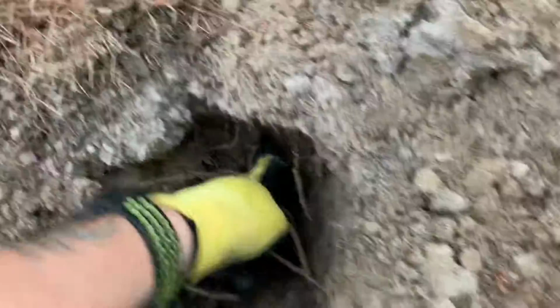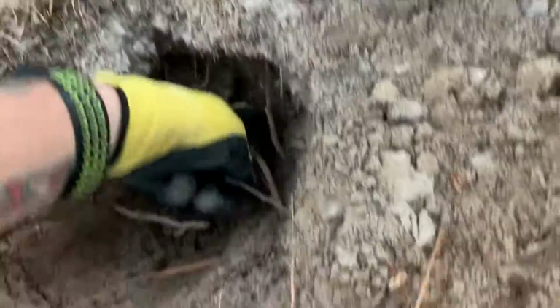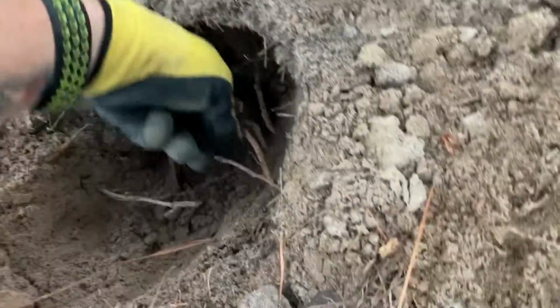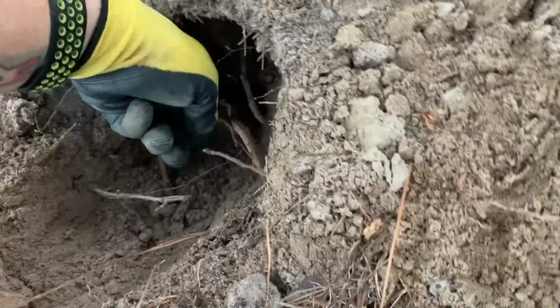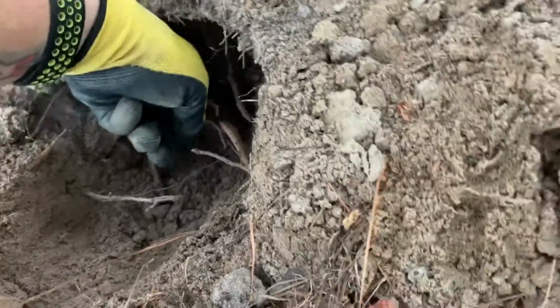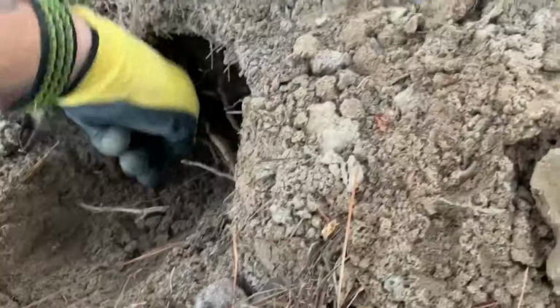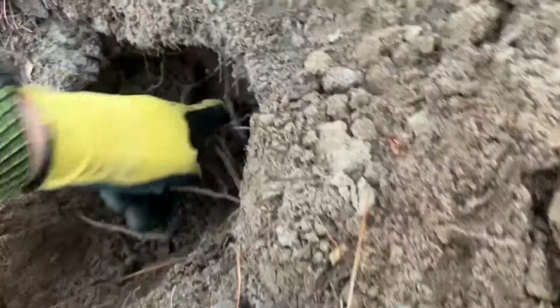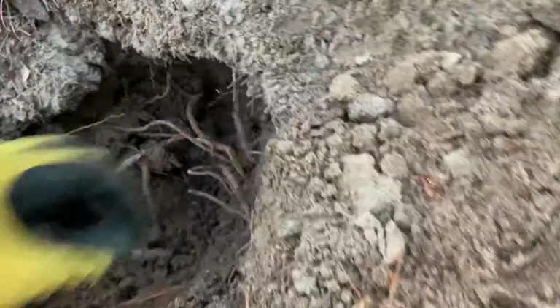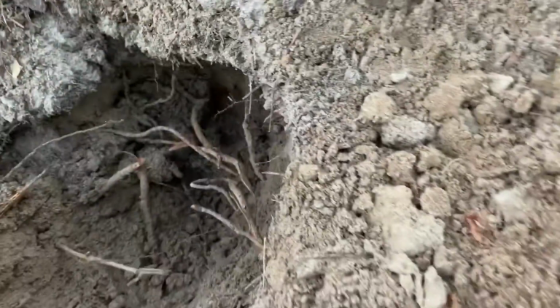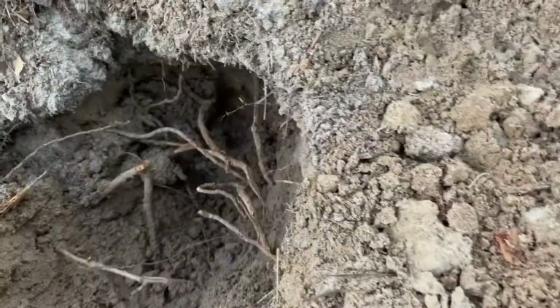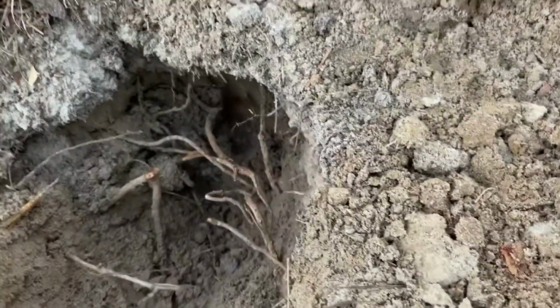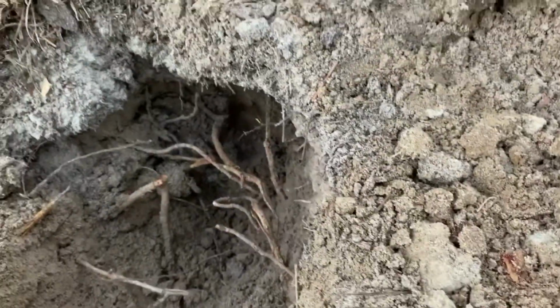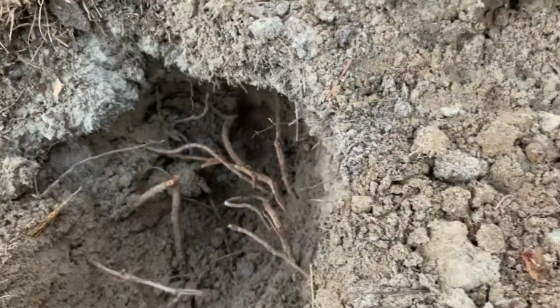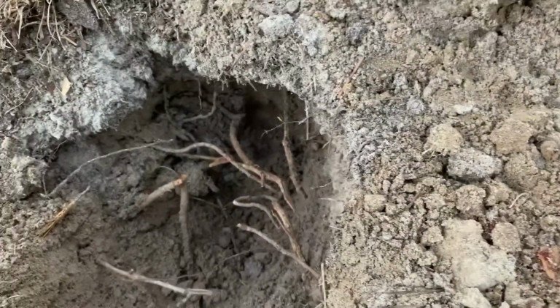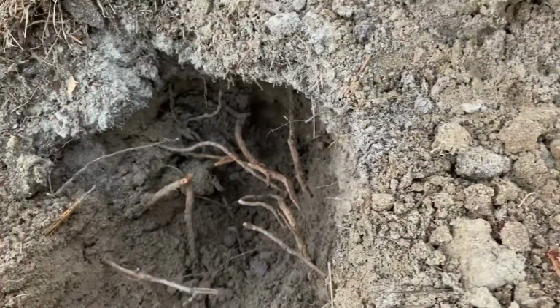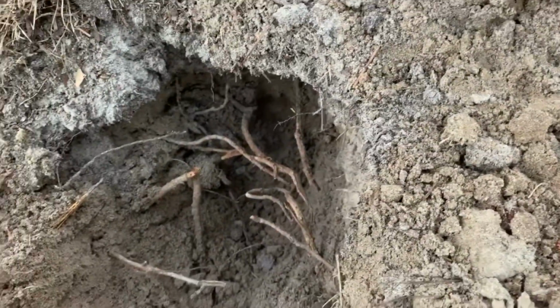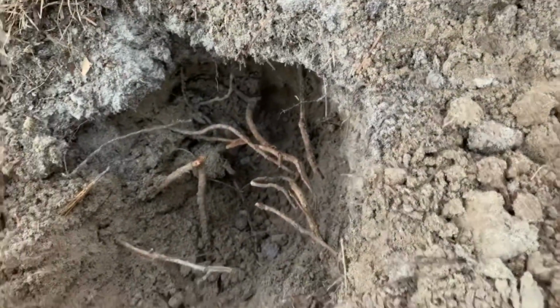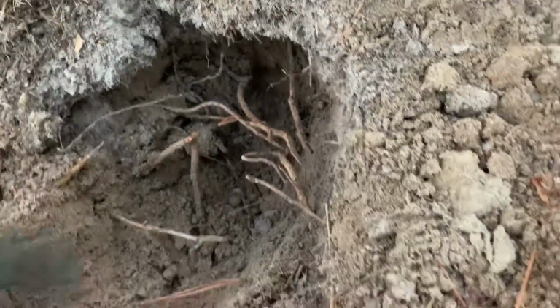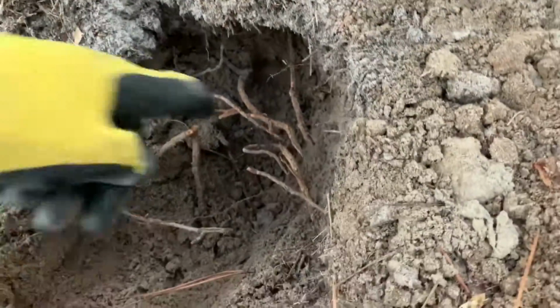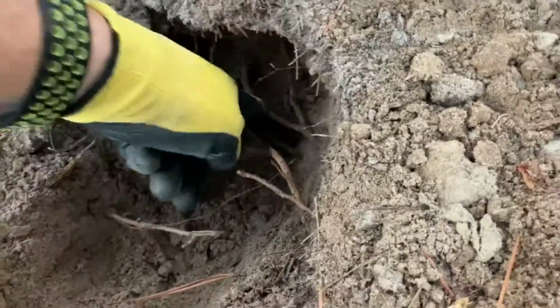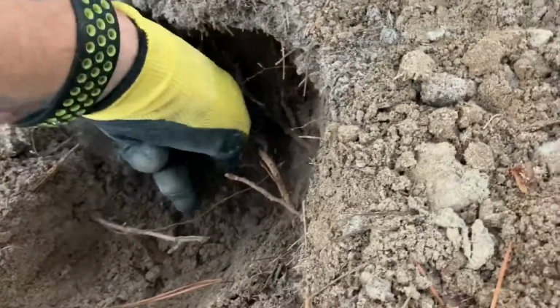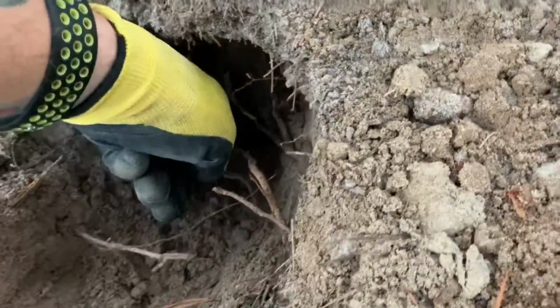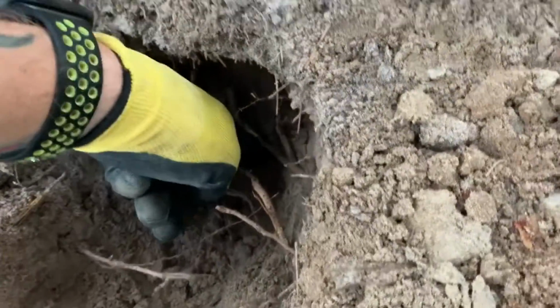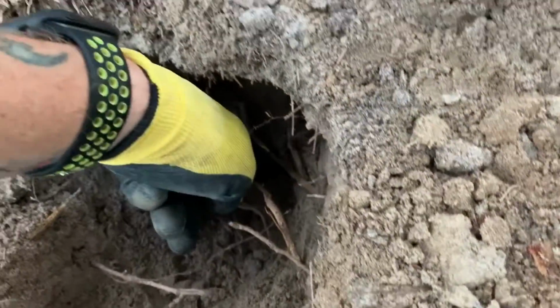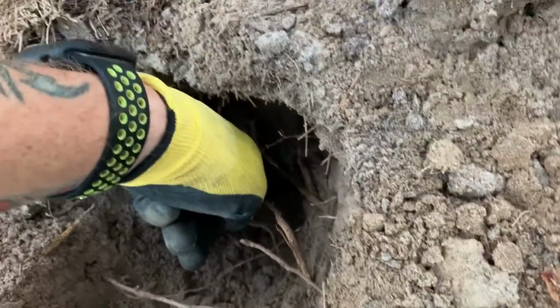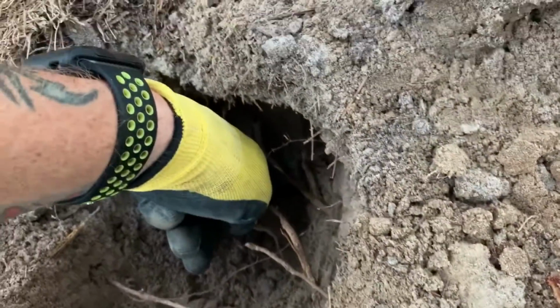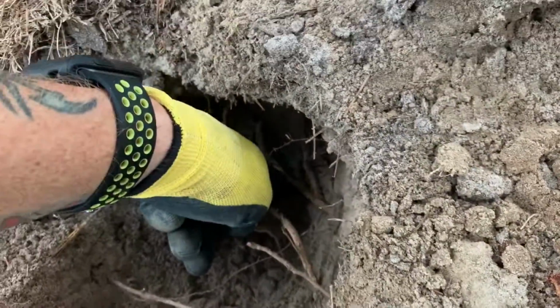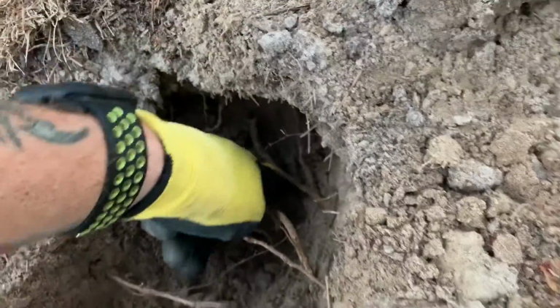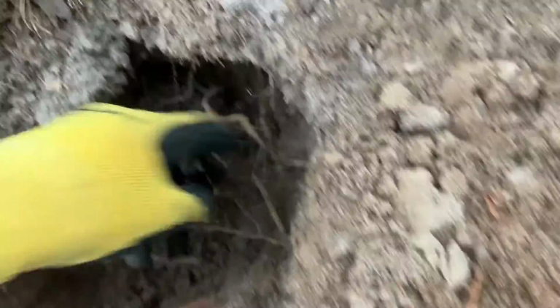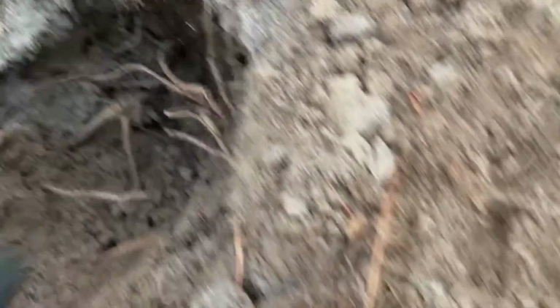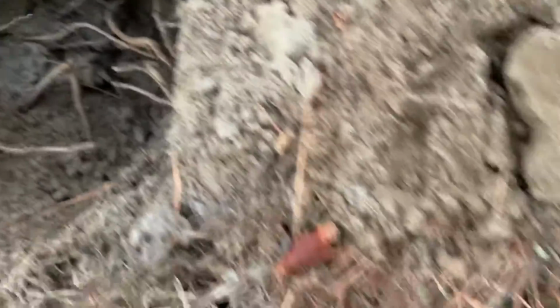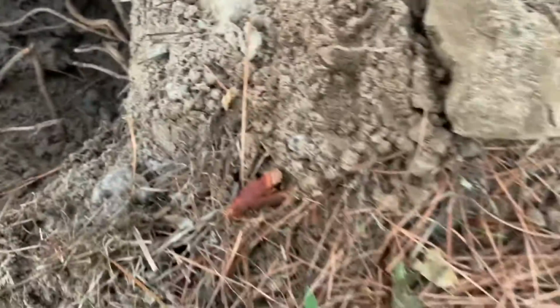And that's probably about six, seven inches deep right there. That's a pretty good little ways down.